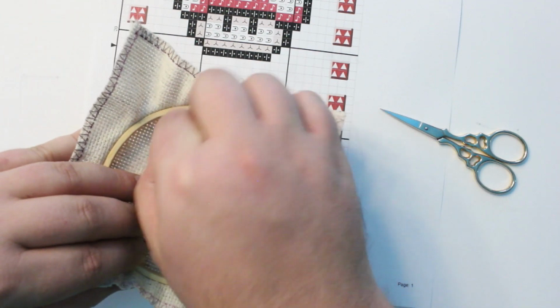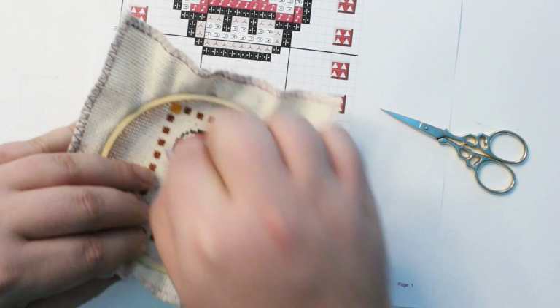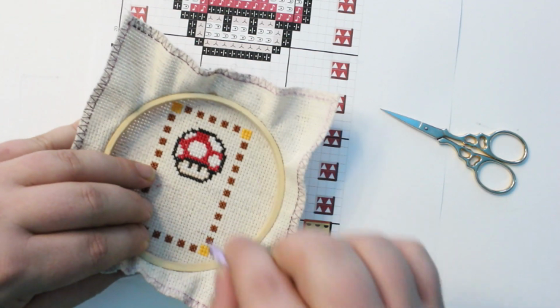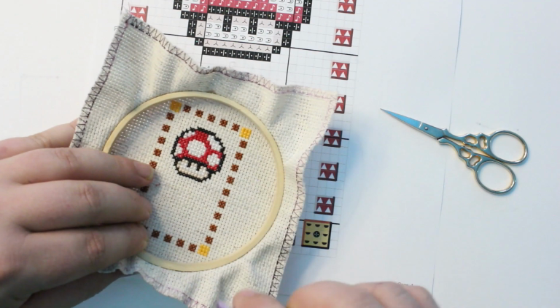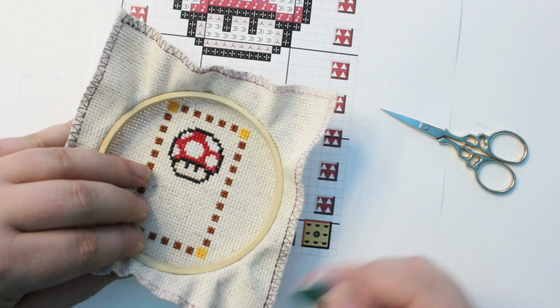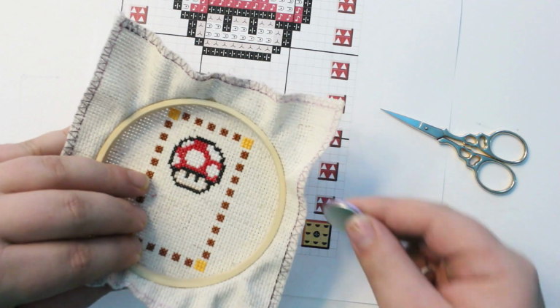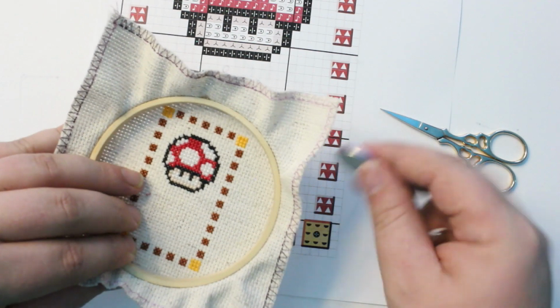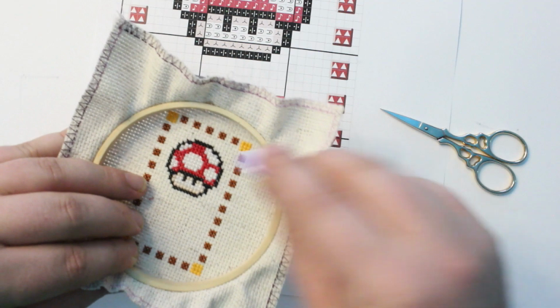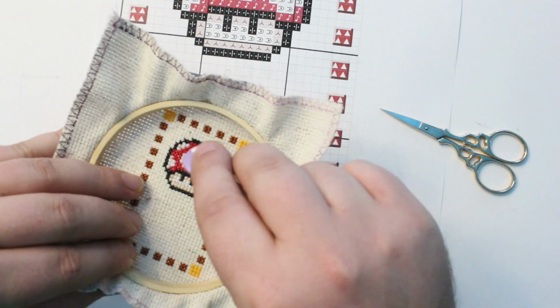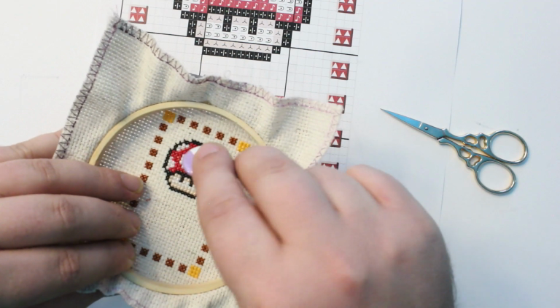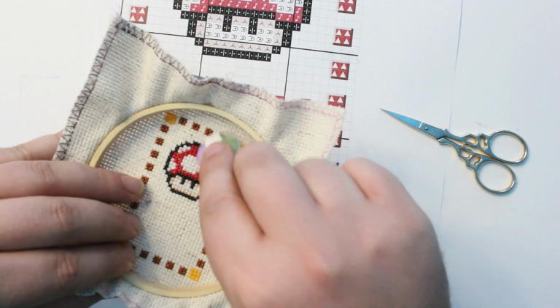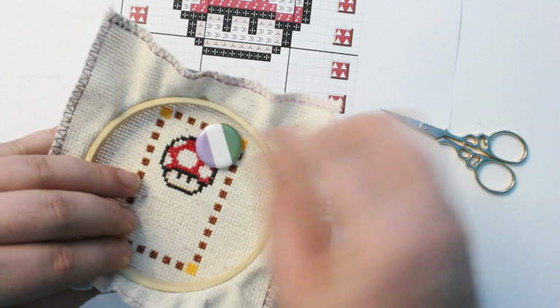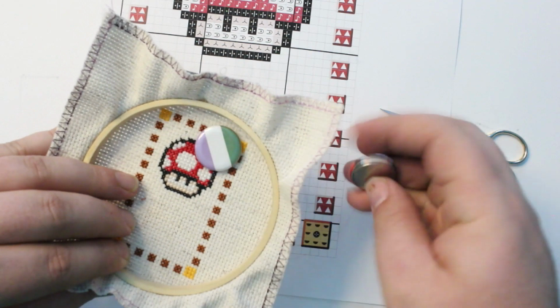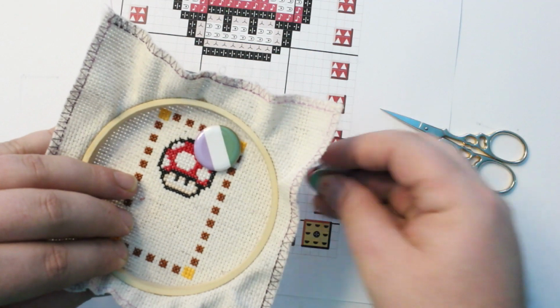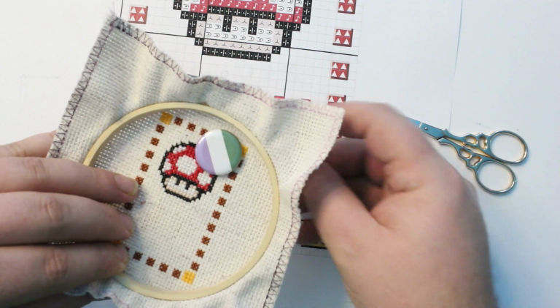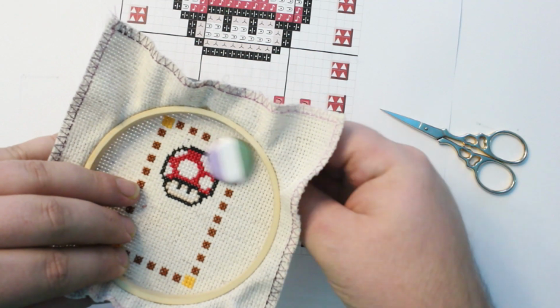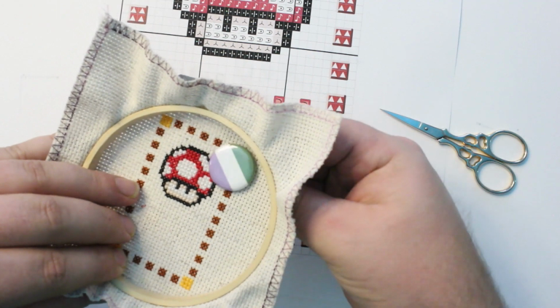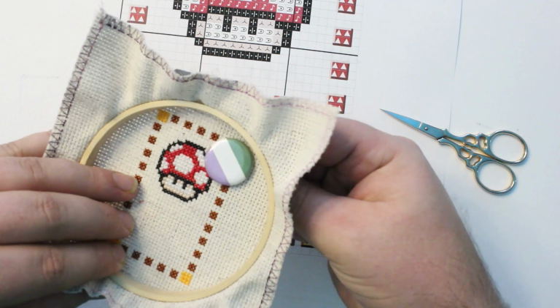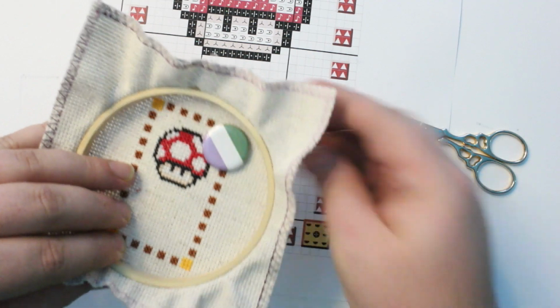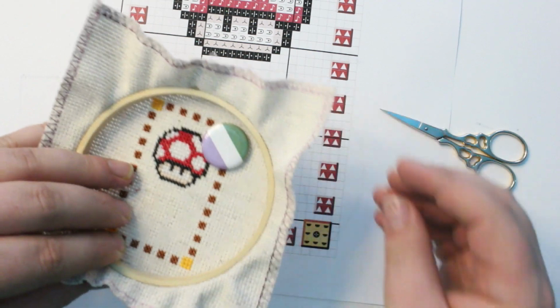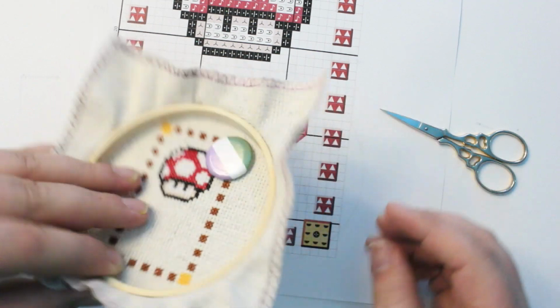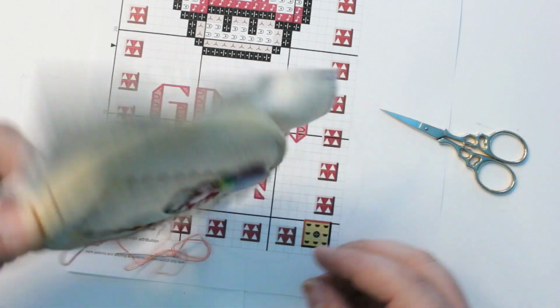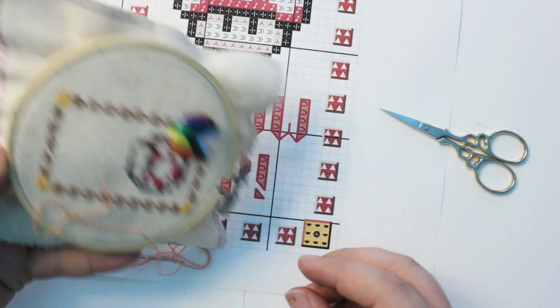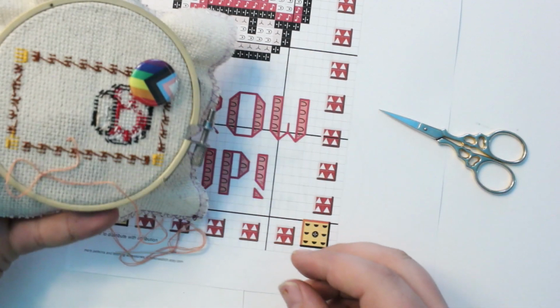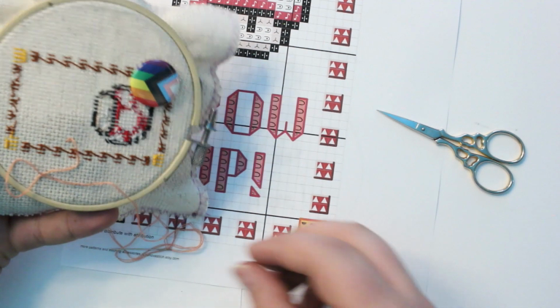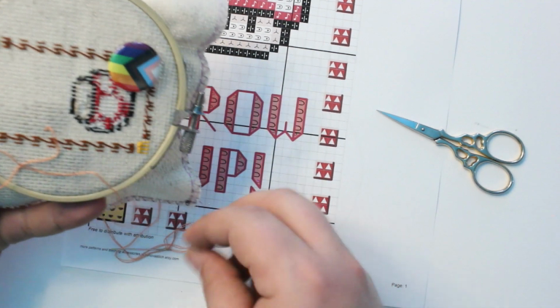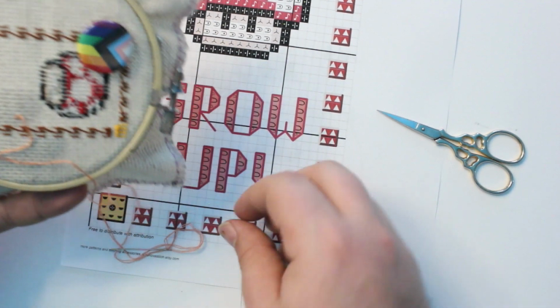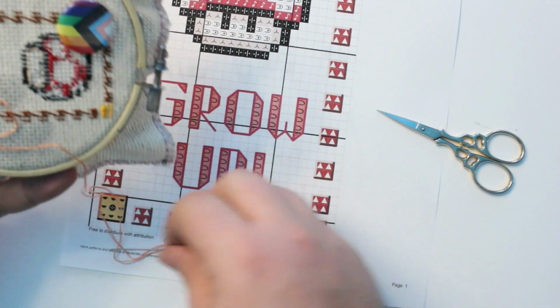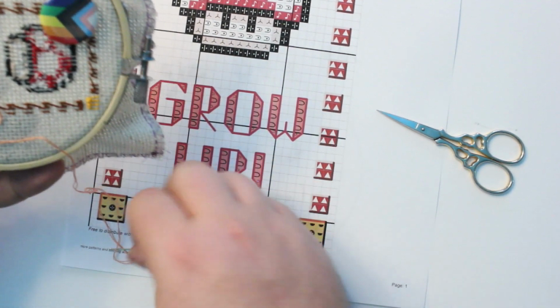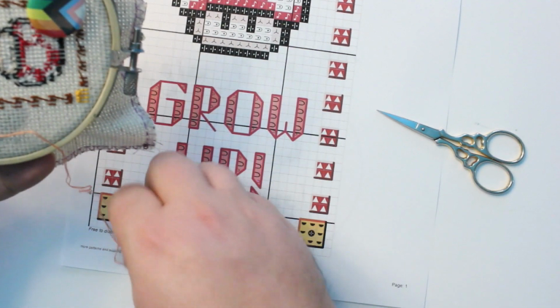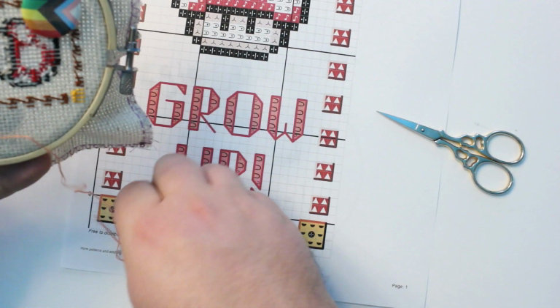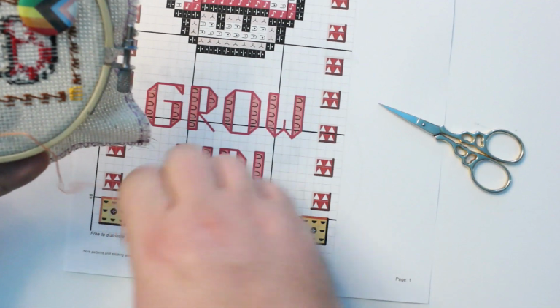A needle minder is basically a strong magnet, or a pair of strong magnets, that hold each other through the fabric and then hold your needle in place like this.